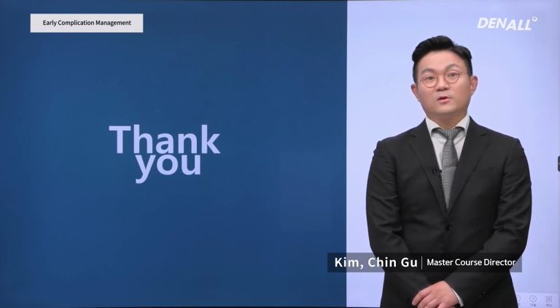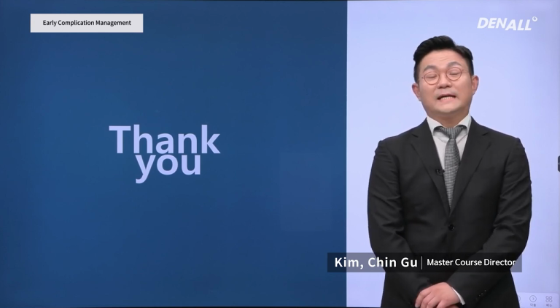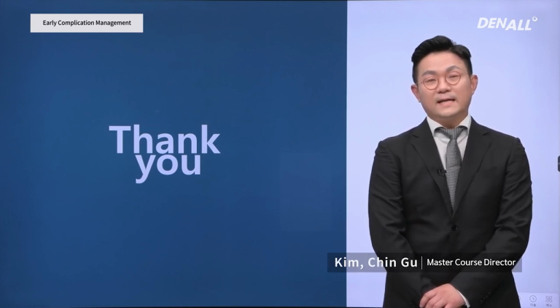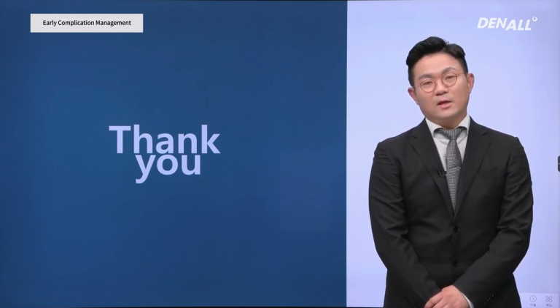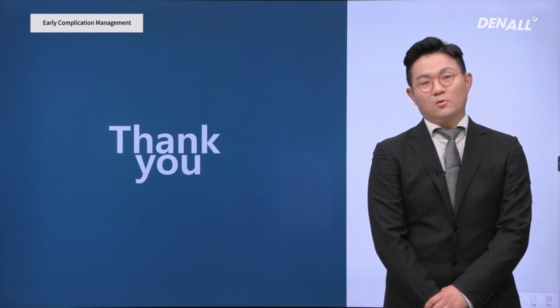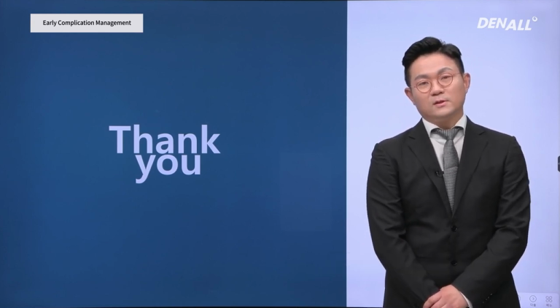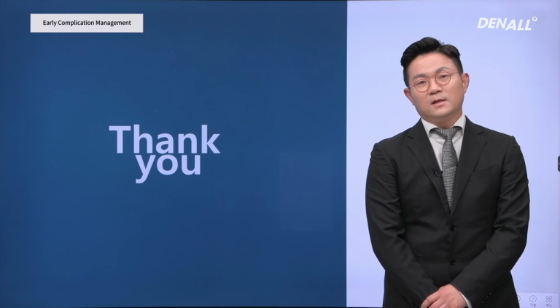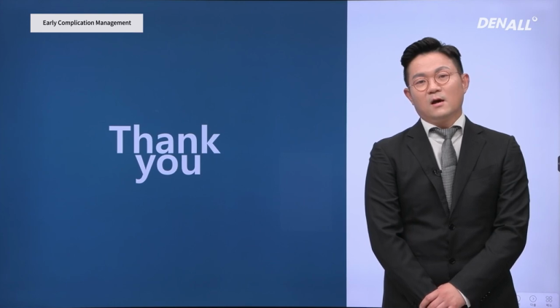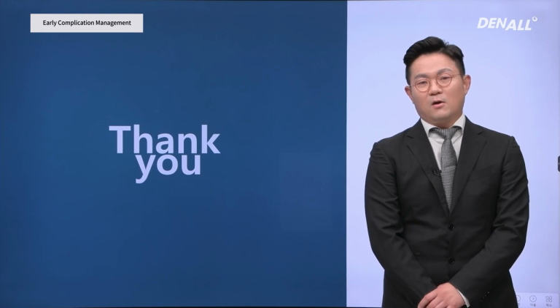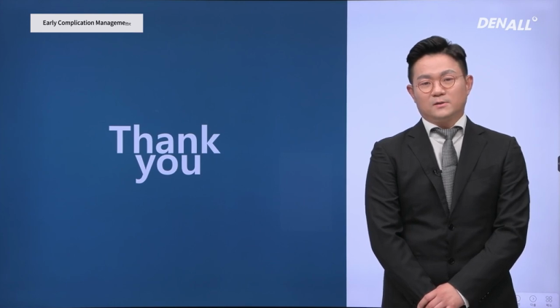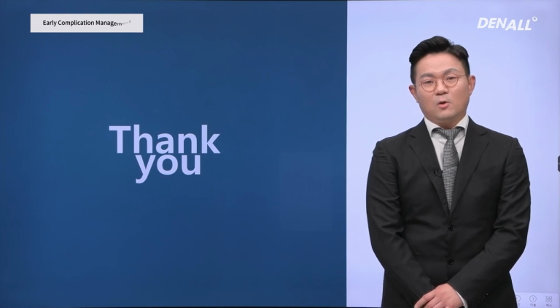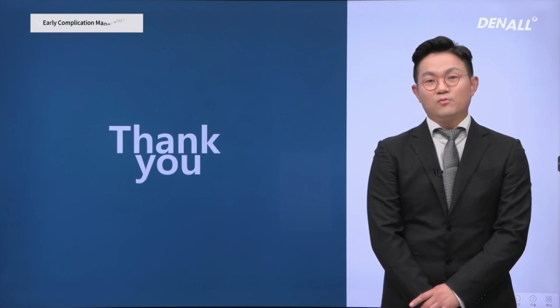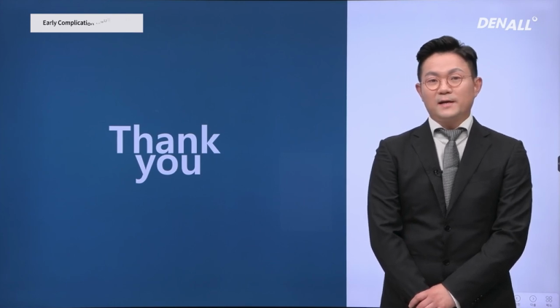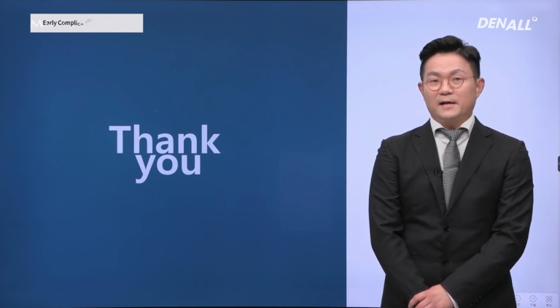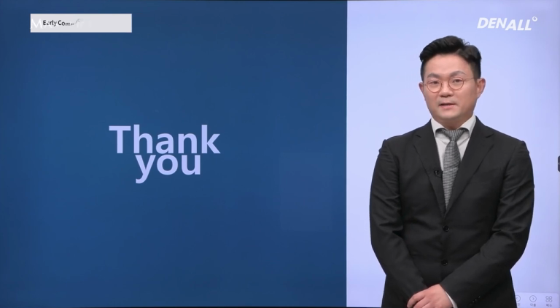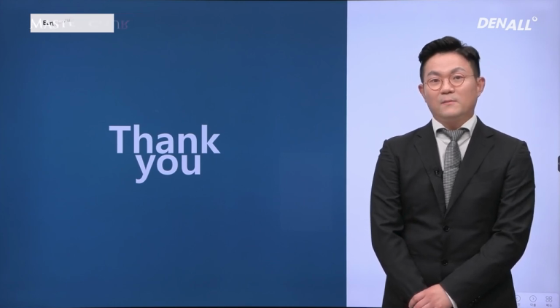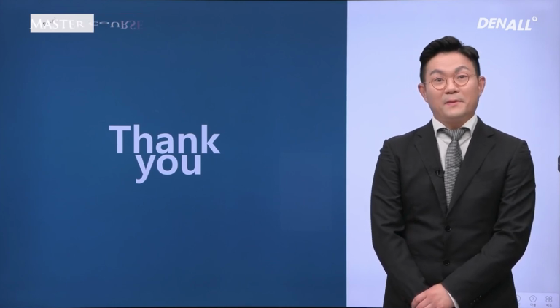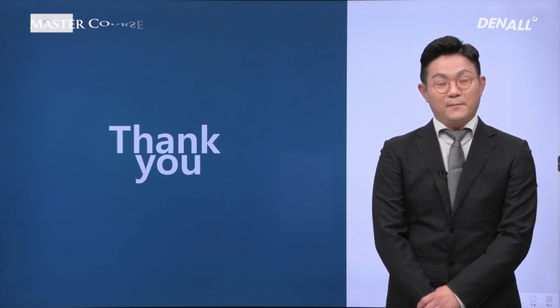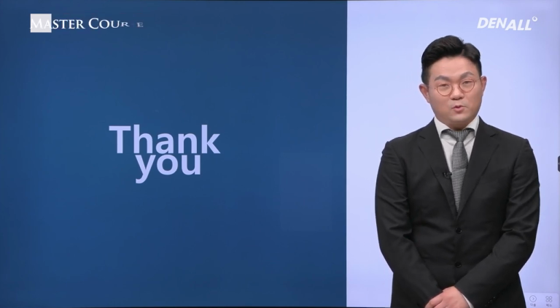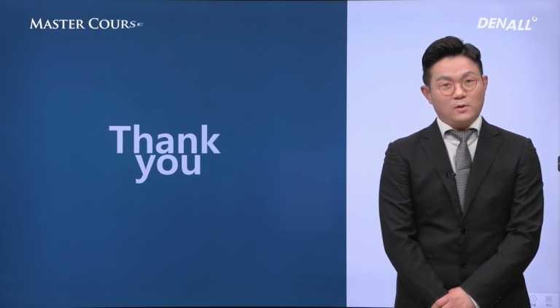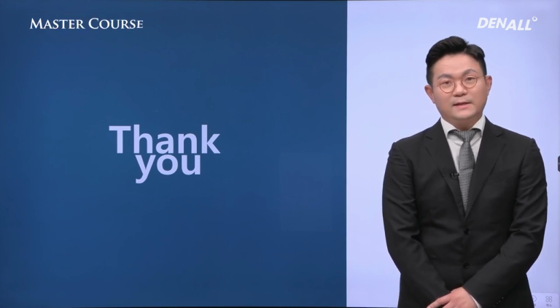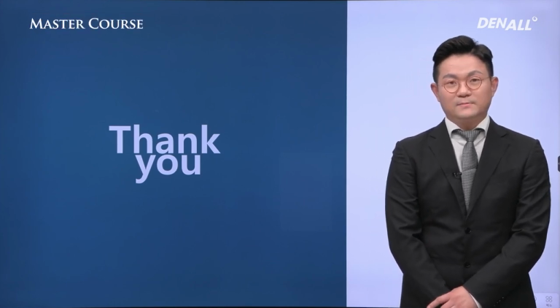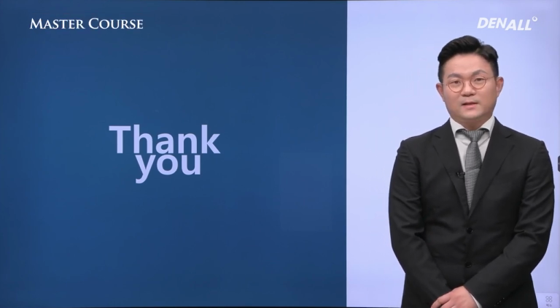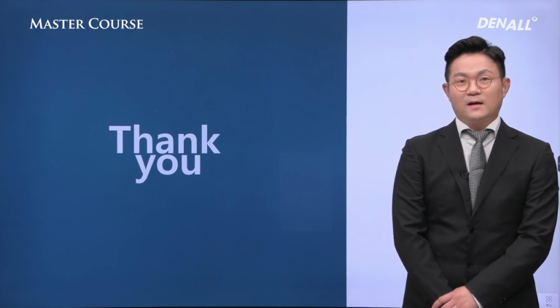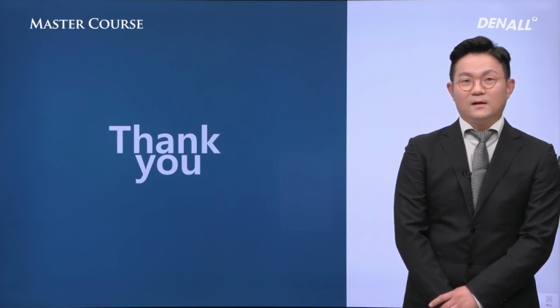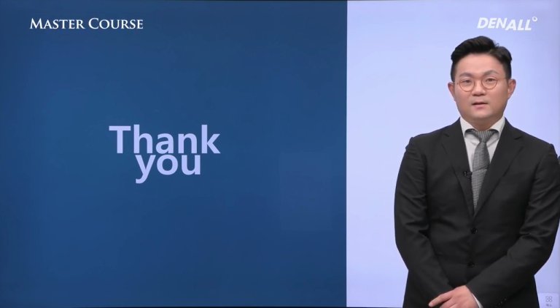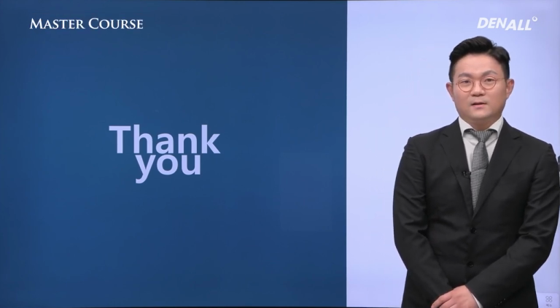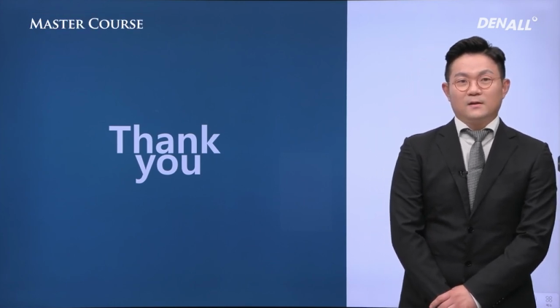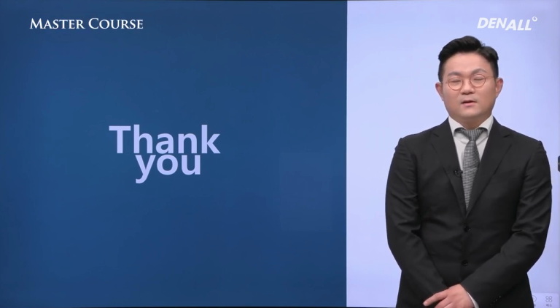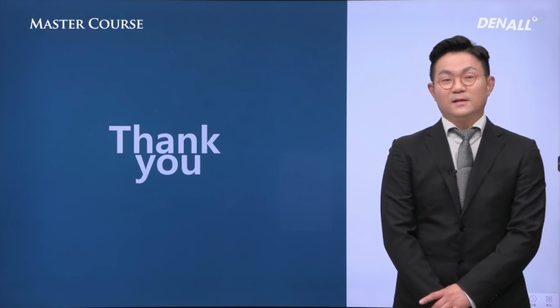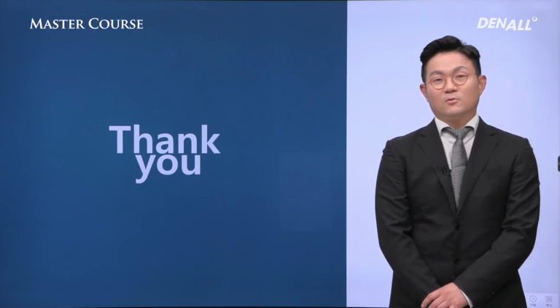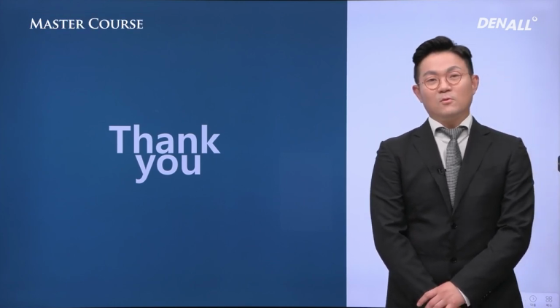More details will be provided in the offline class. Thank you for your attention.